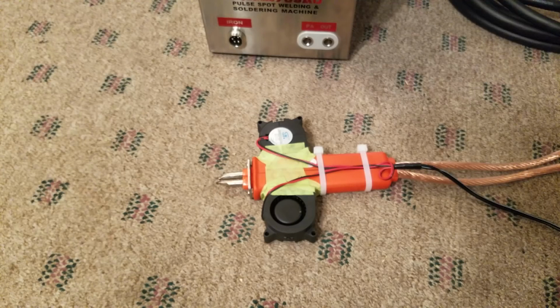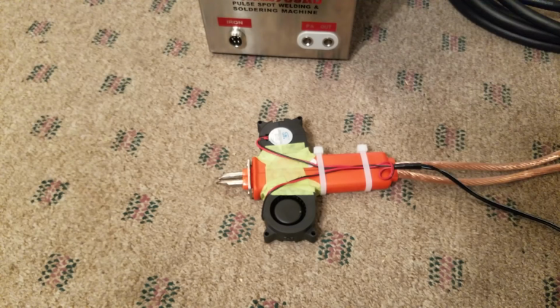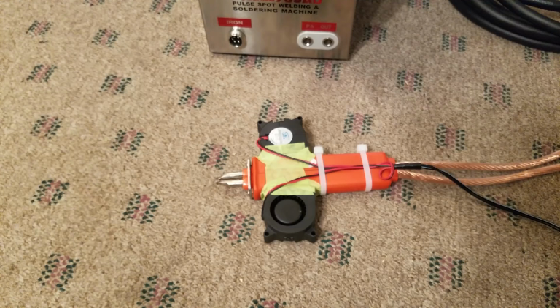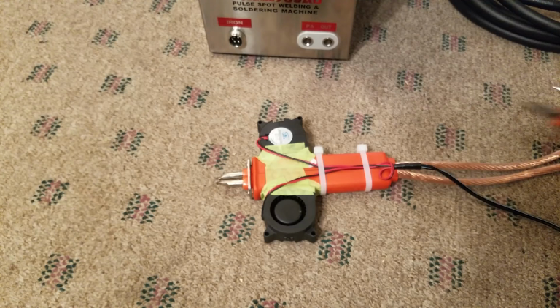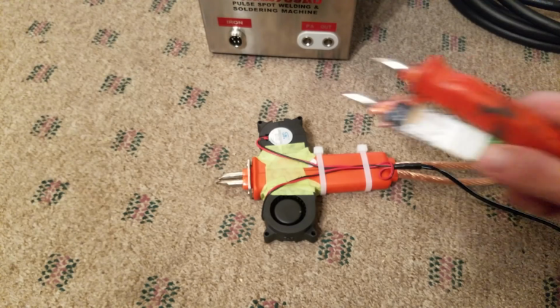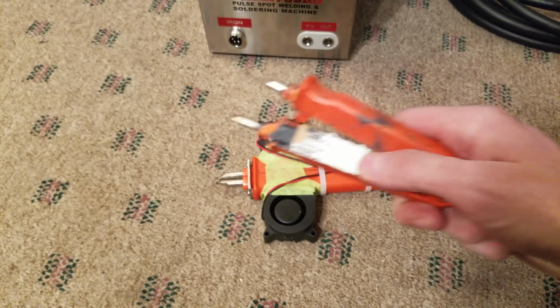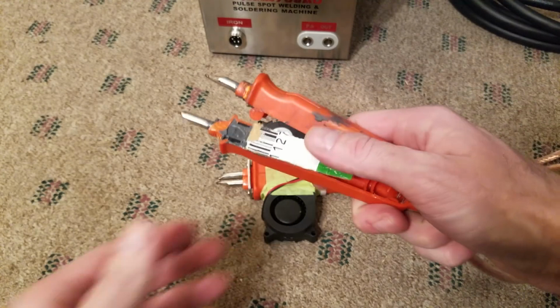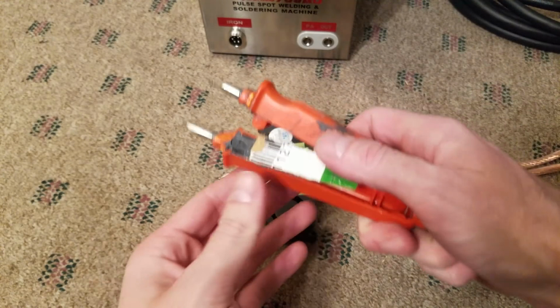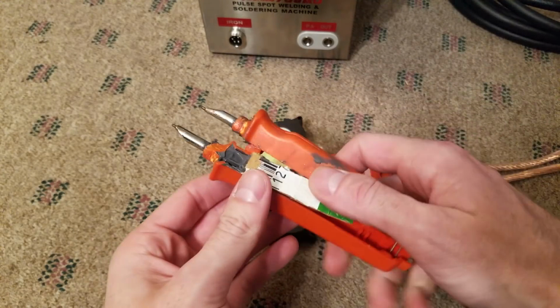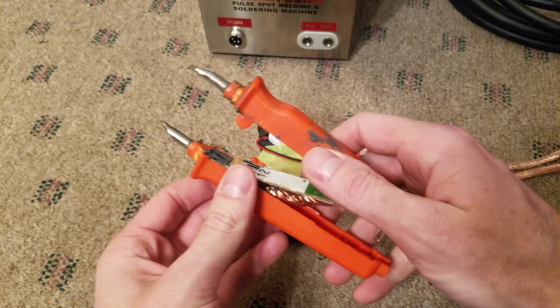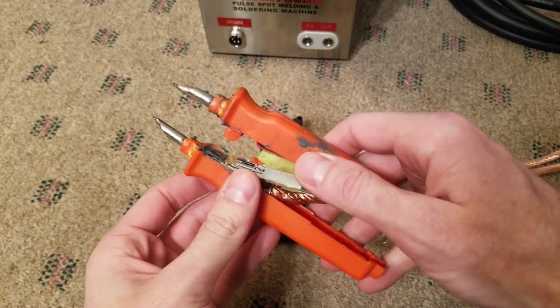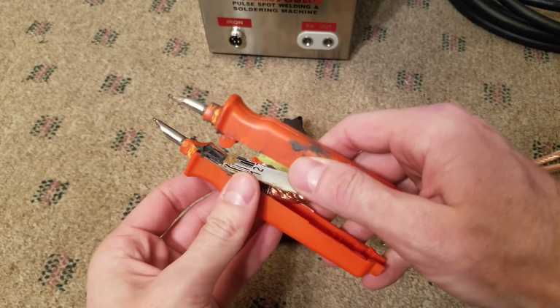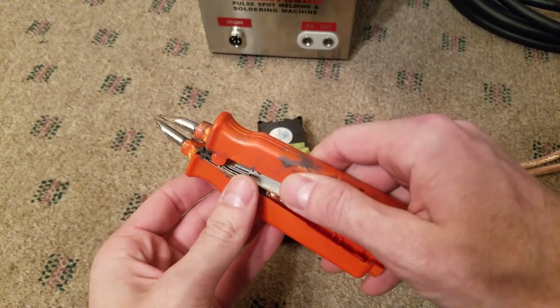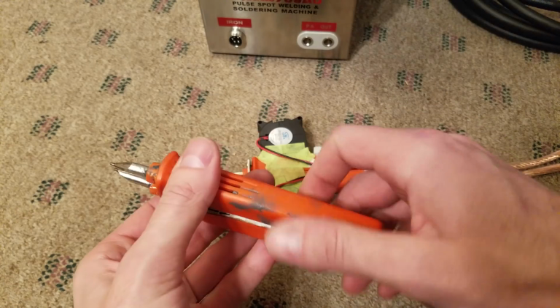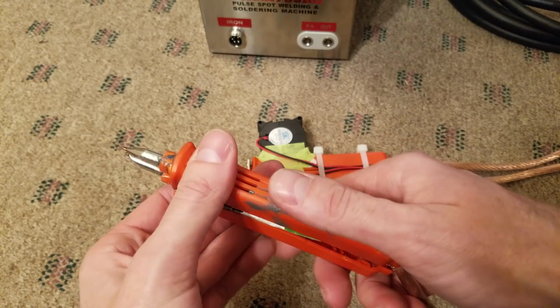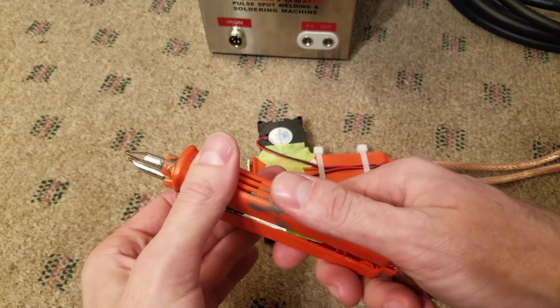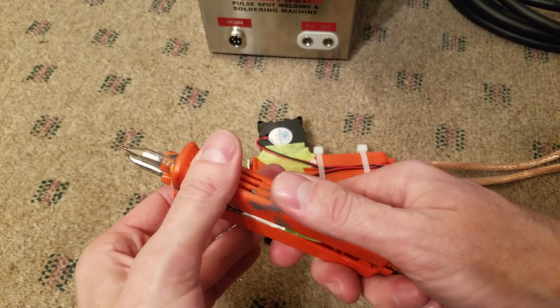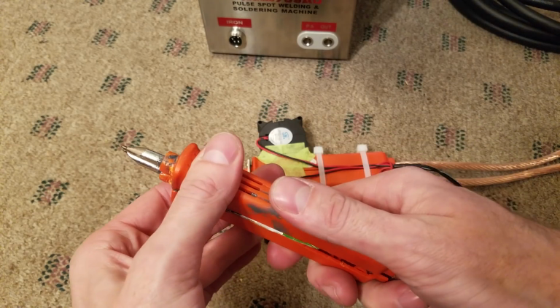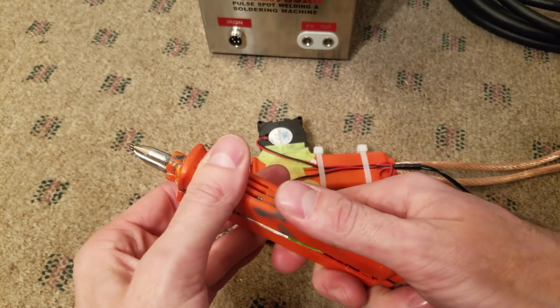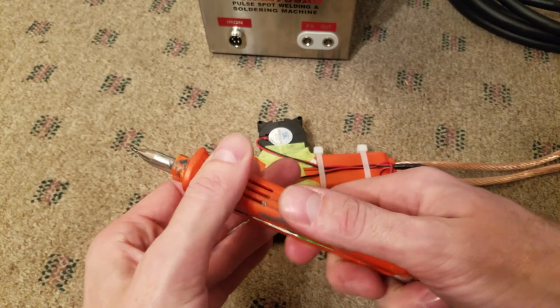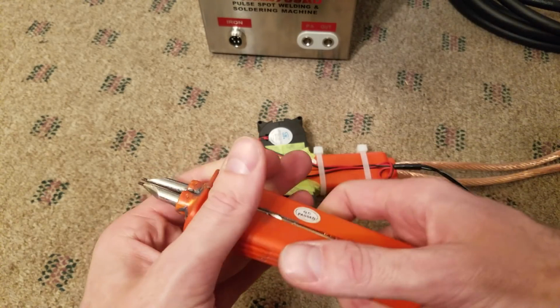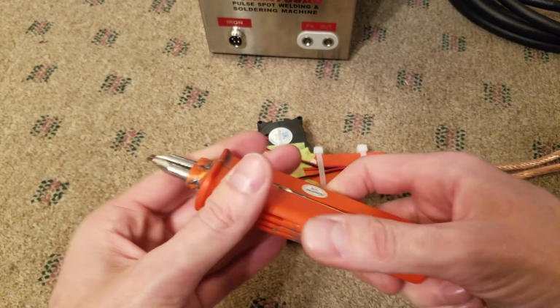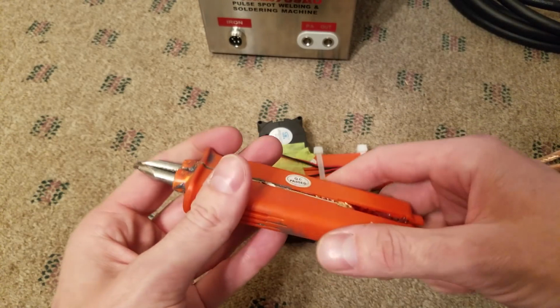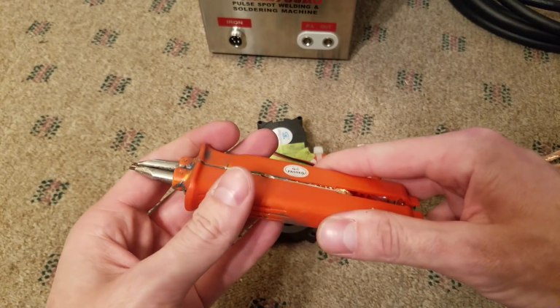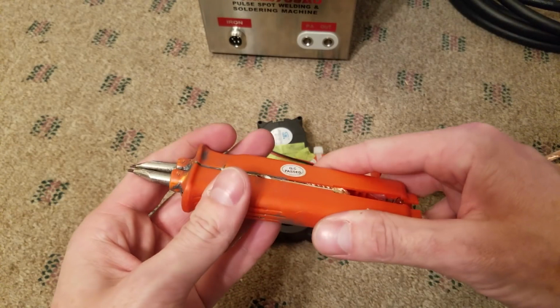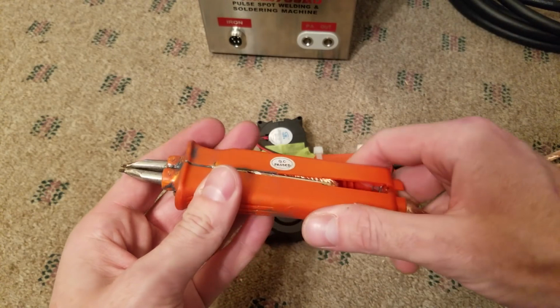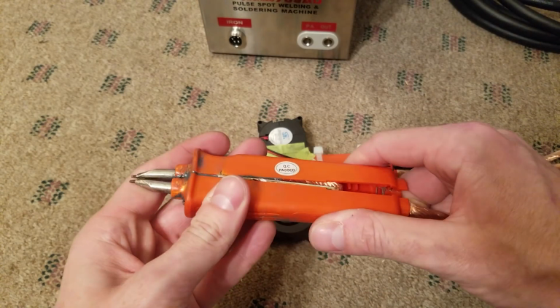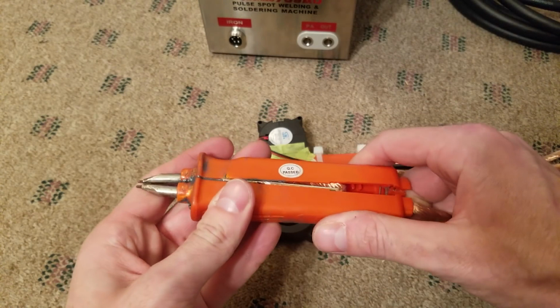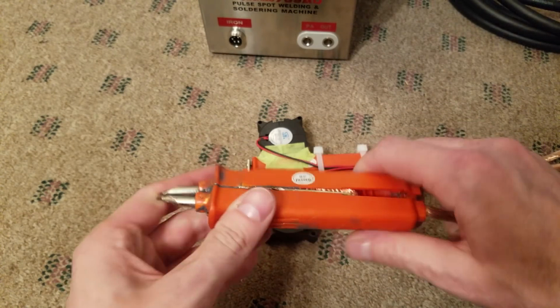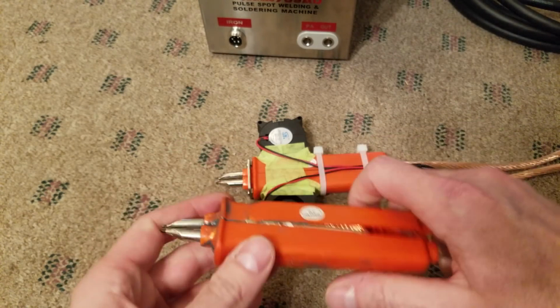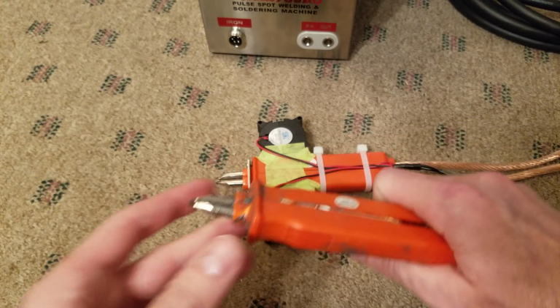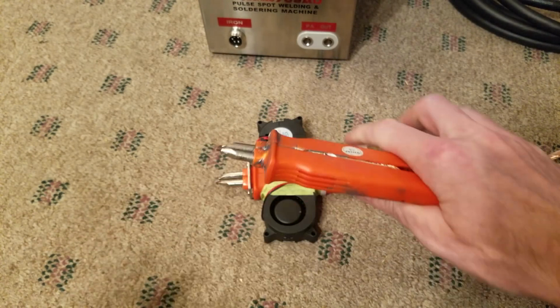So after watching Average Joe's video recently, where he built a set of spot welding leads, I thought — why not try that on my Sunco?